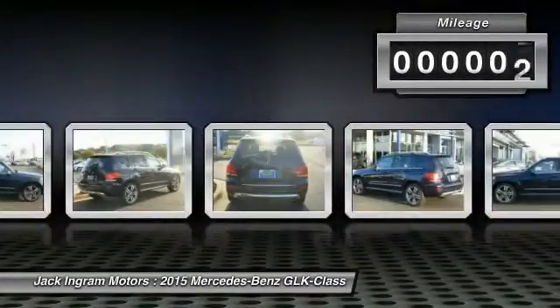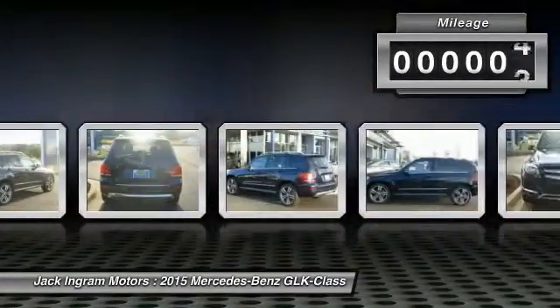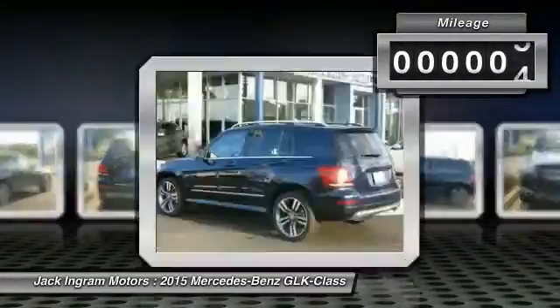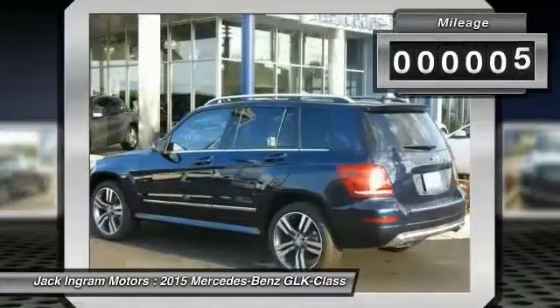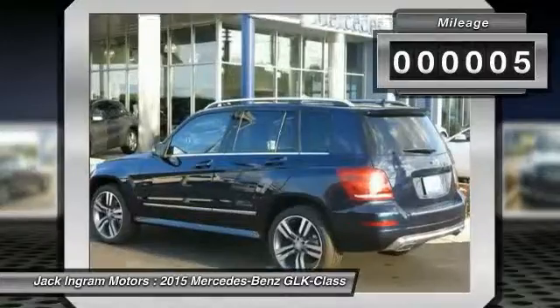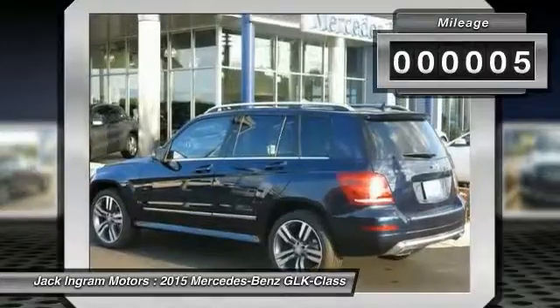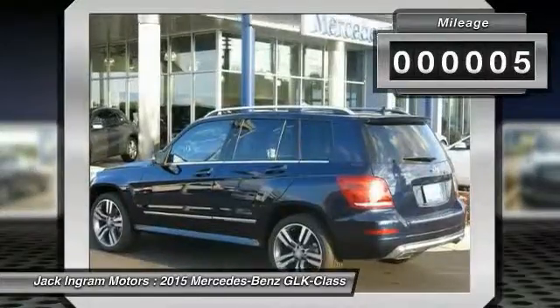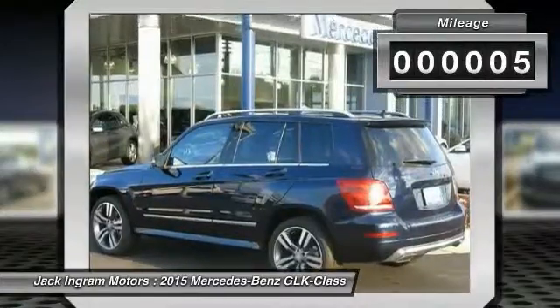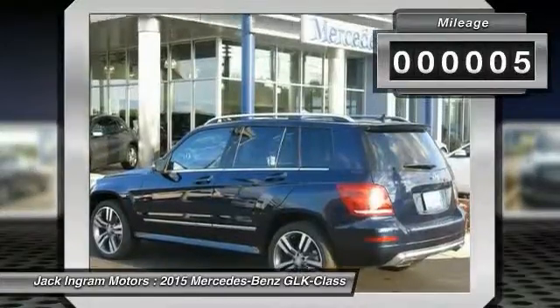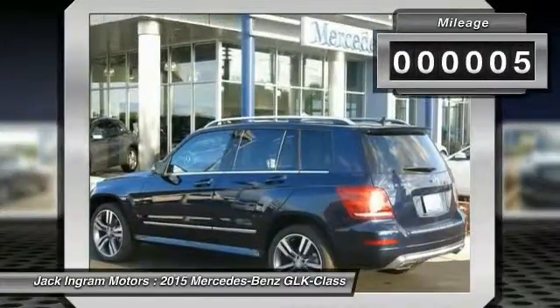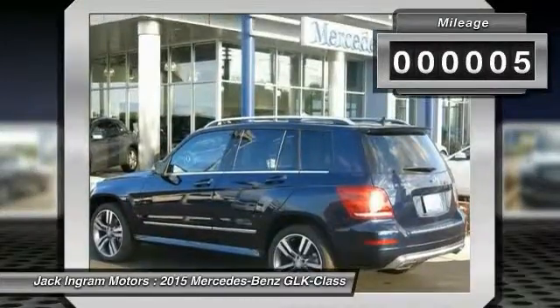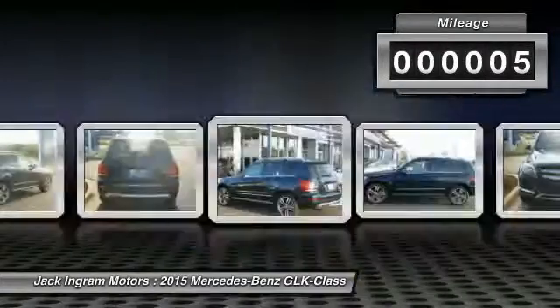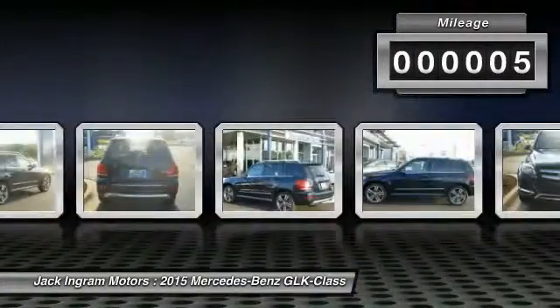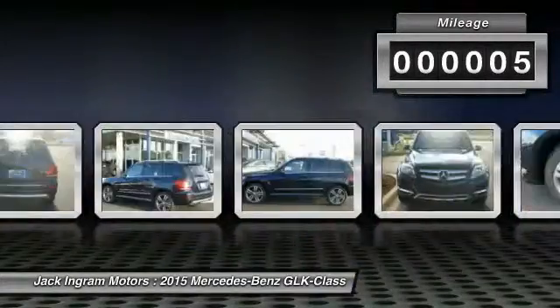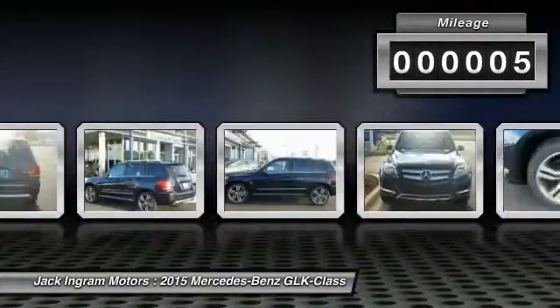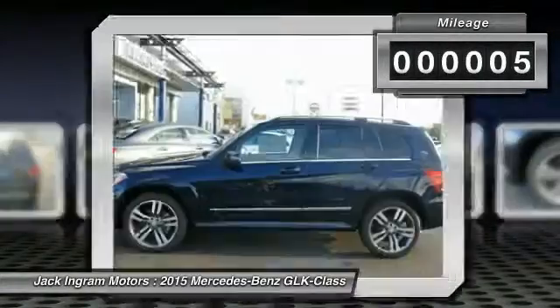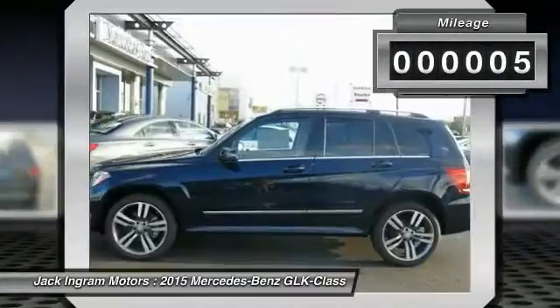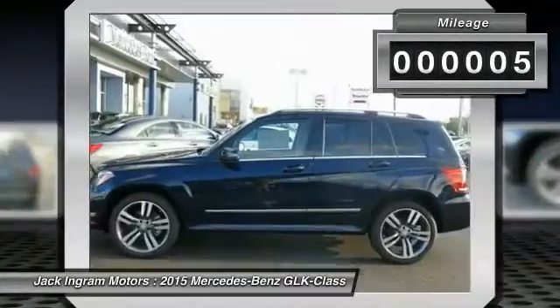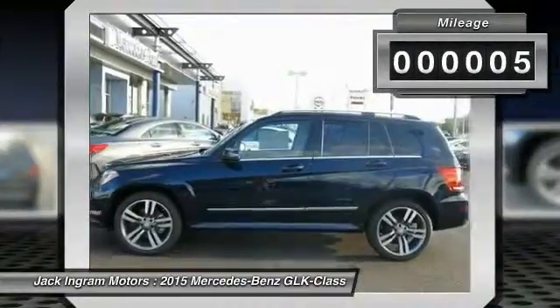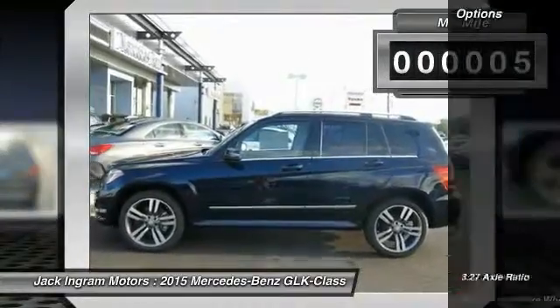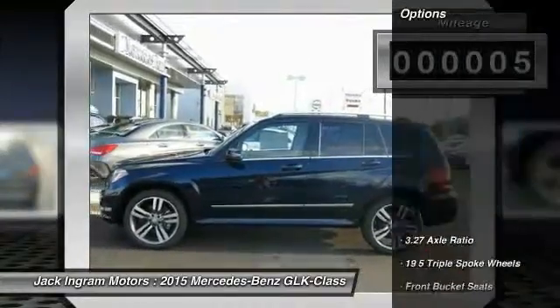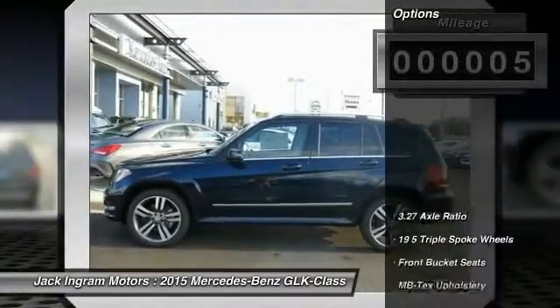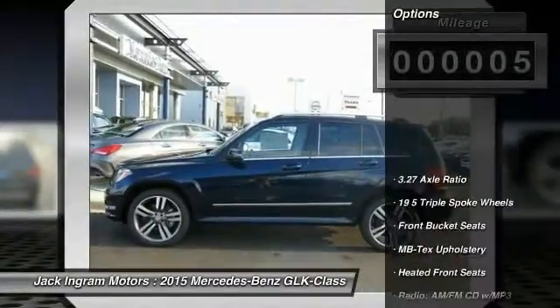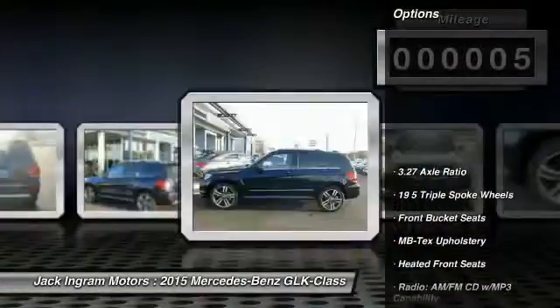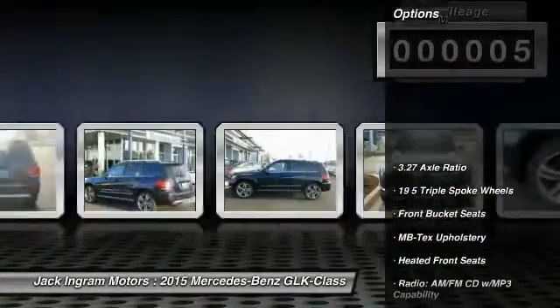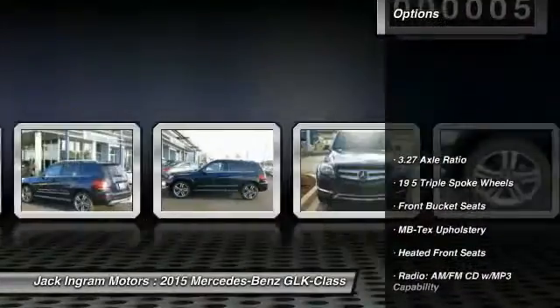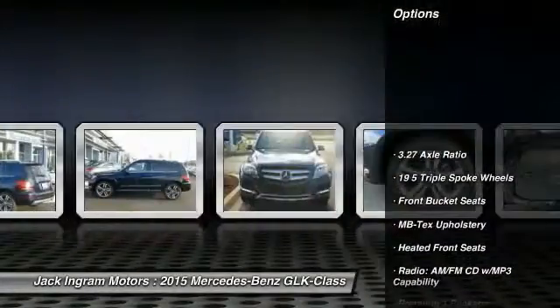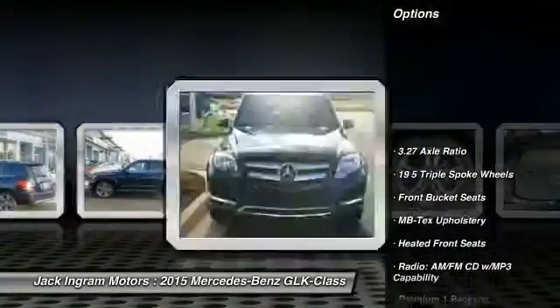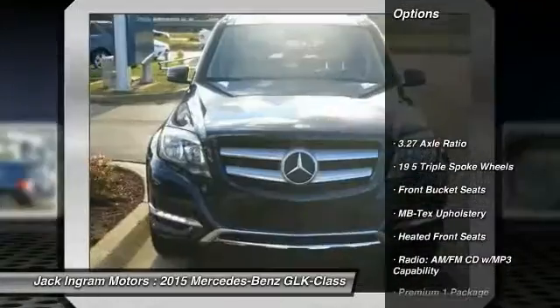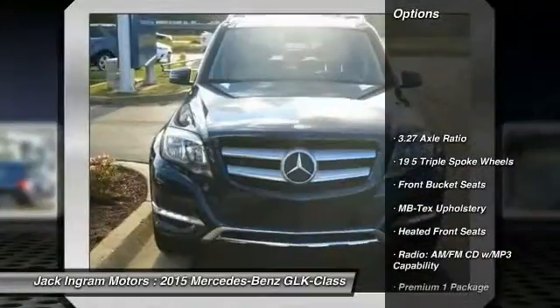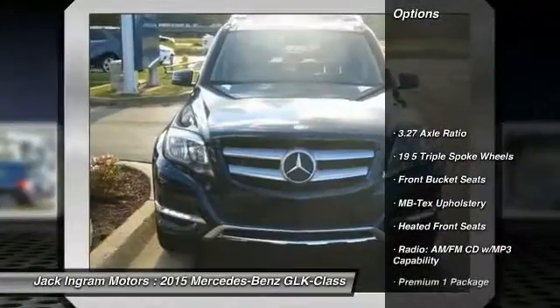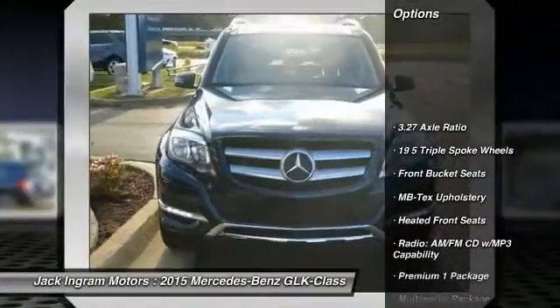This vehicle has less than 100 miles. Here are some of this vehicle's great options: power lift gate.